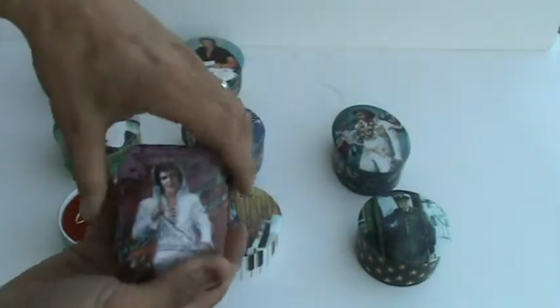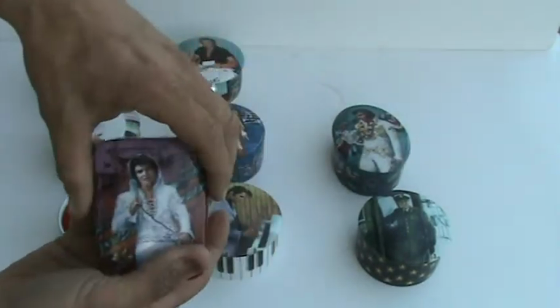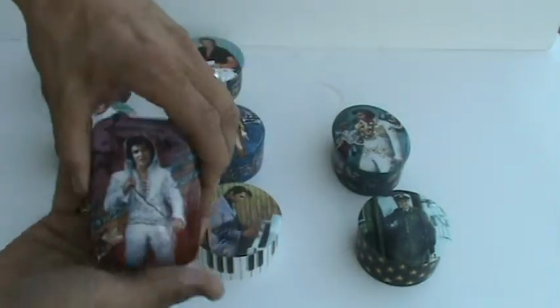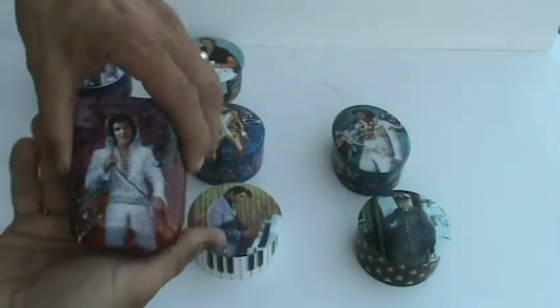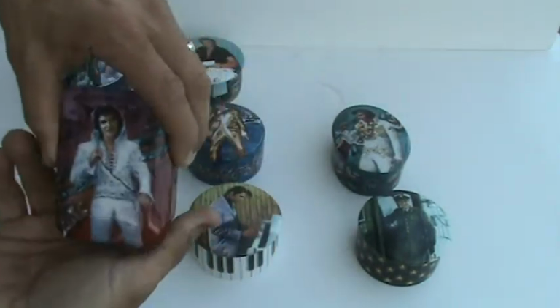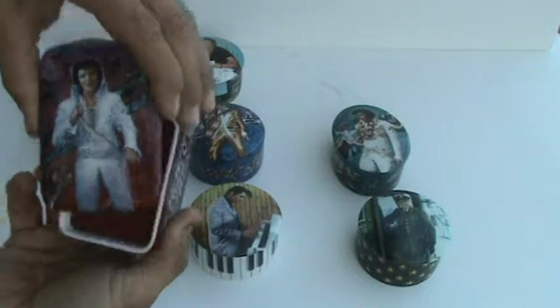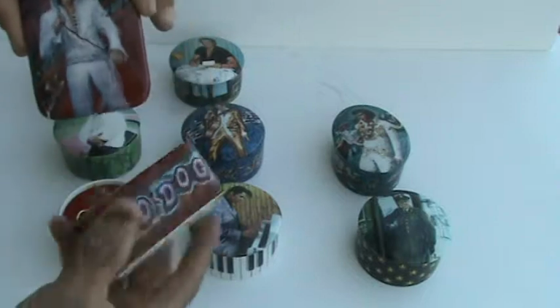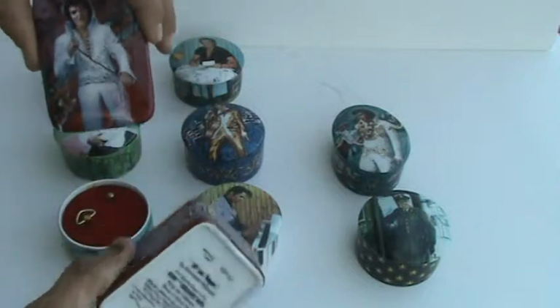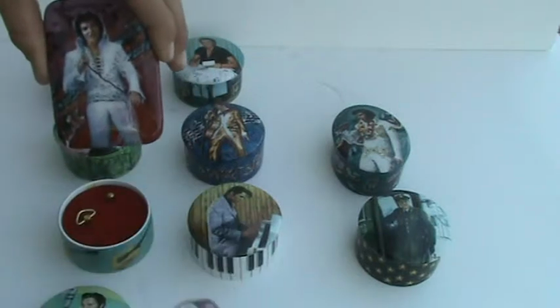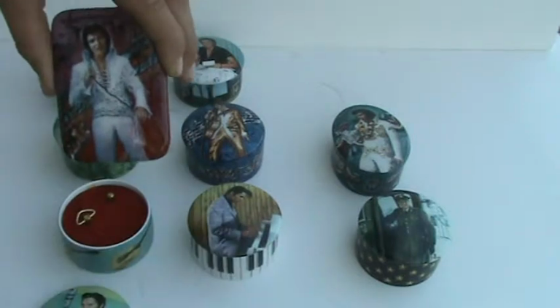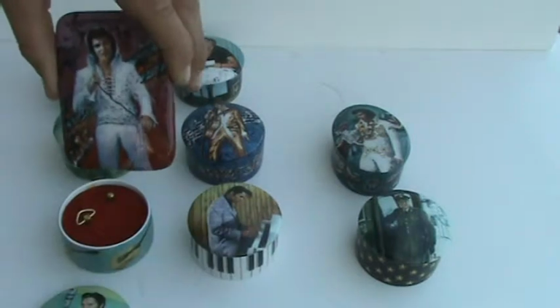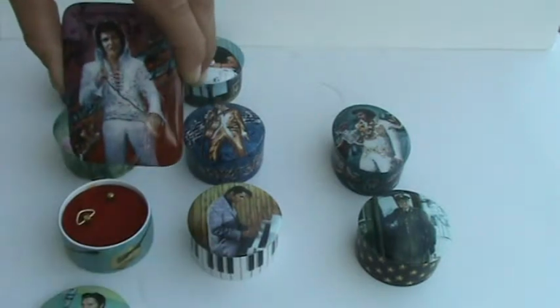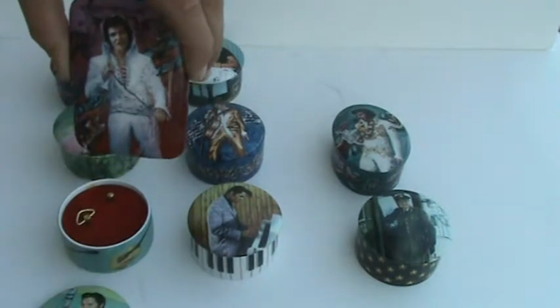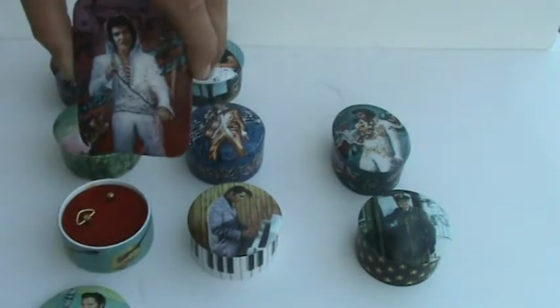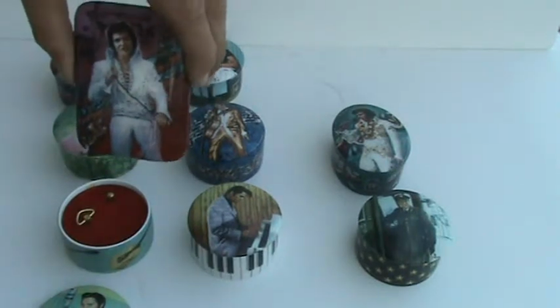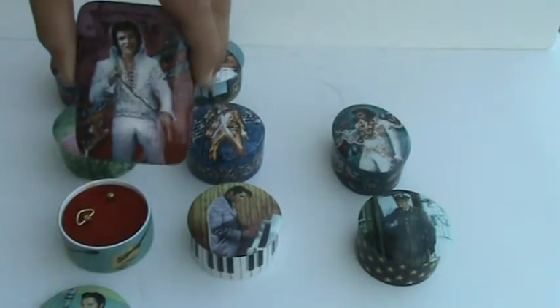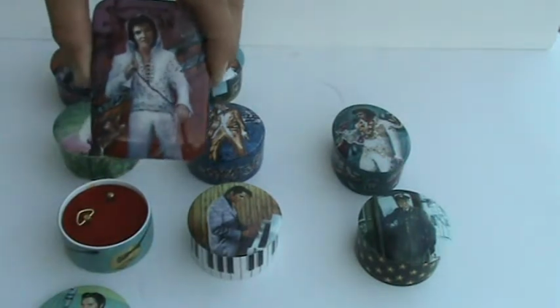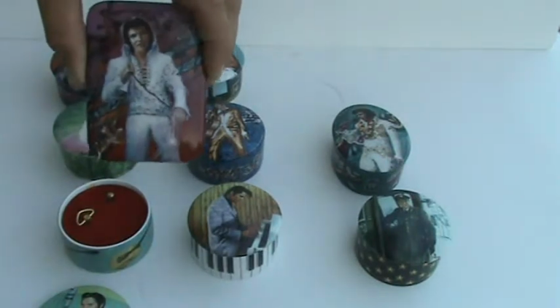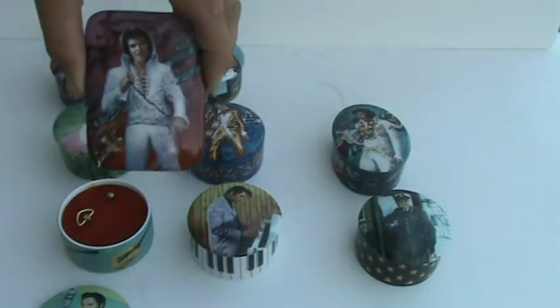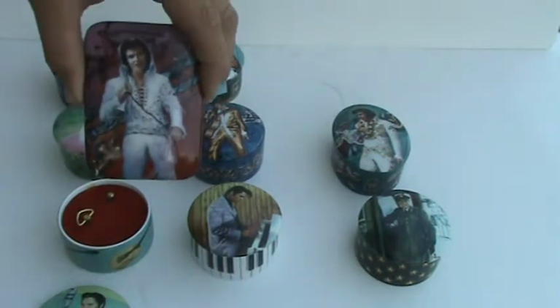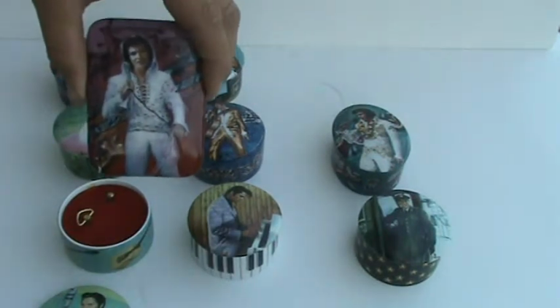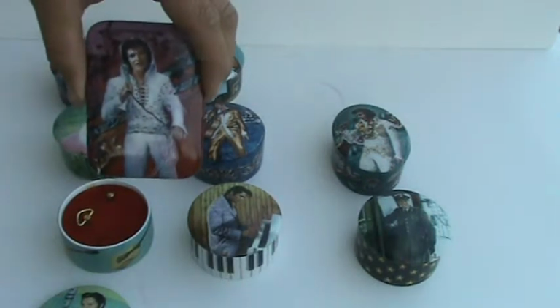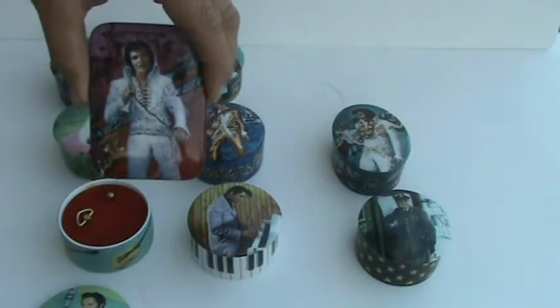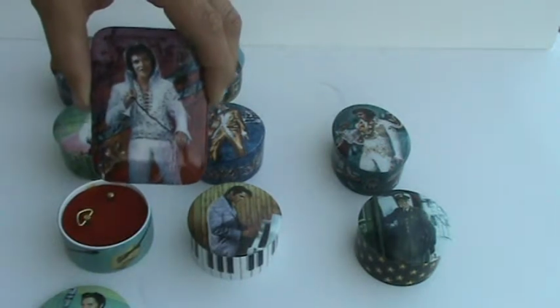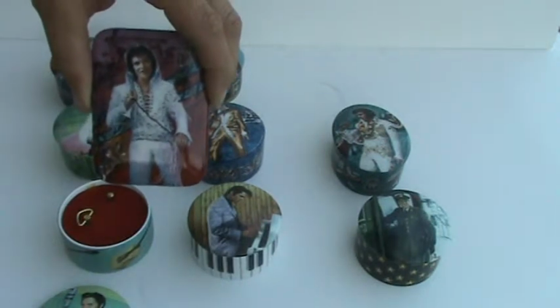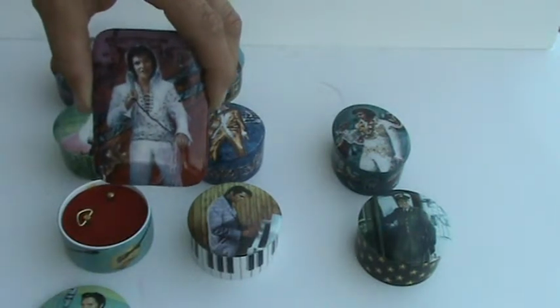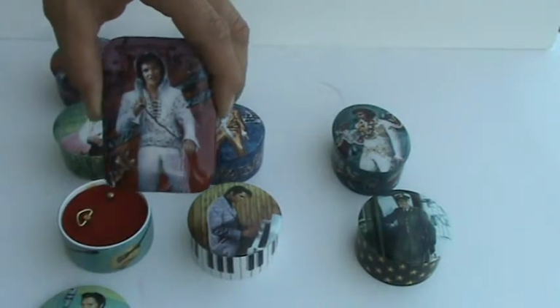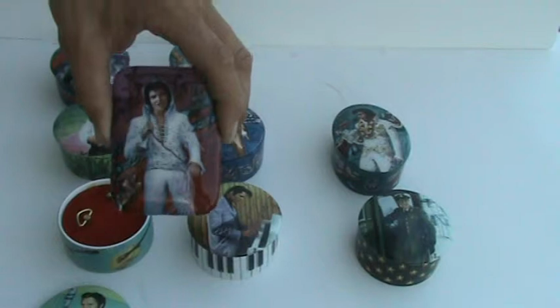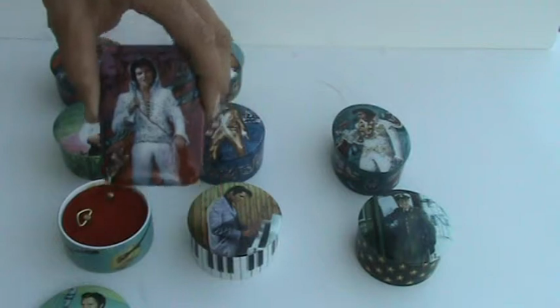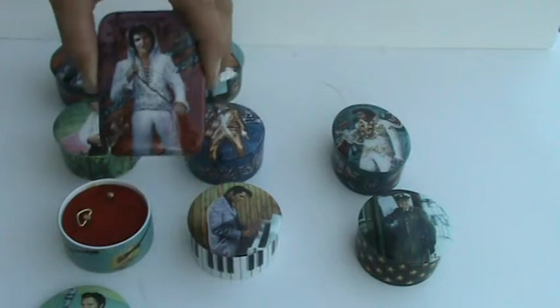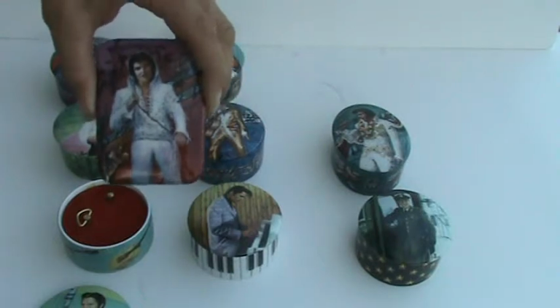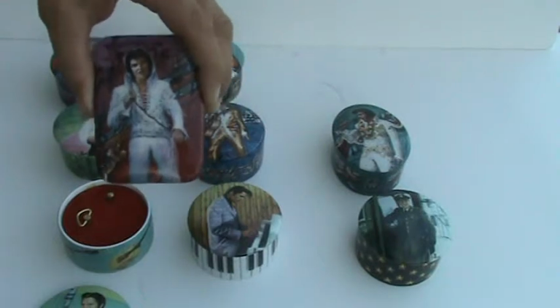This last music box — the artwork is entitled 69 Vegas, and it plays Hound Dog.